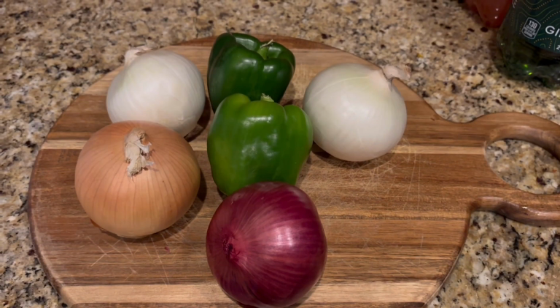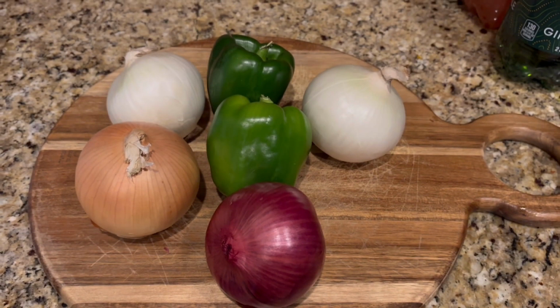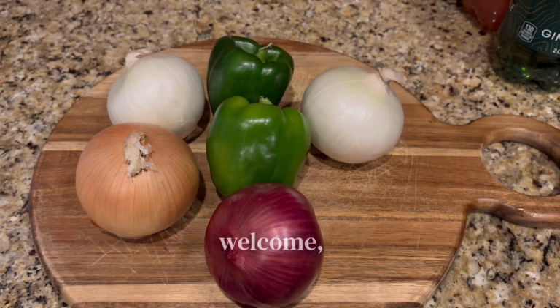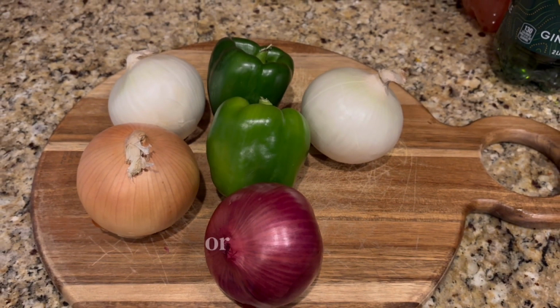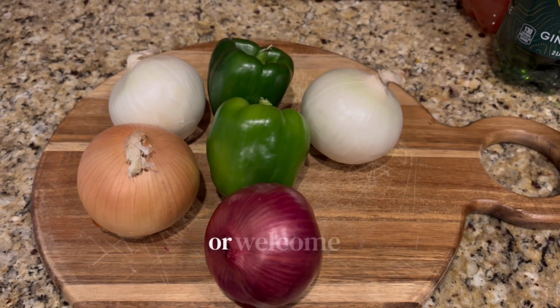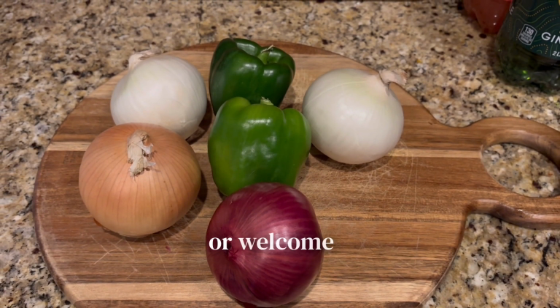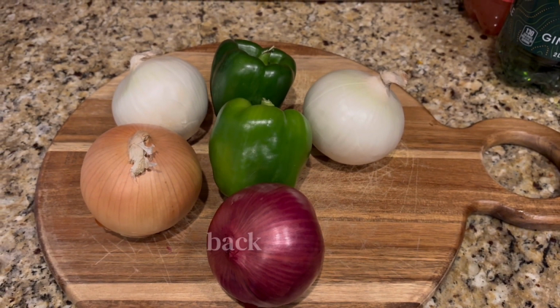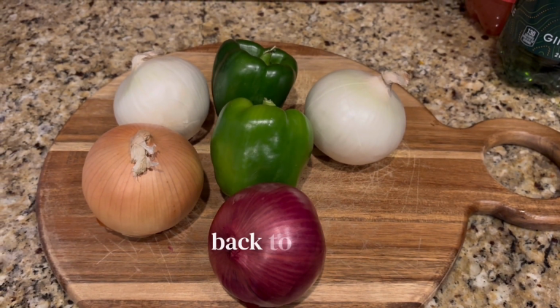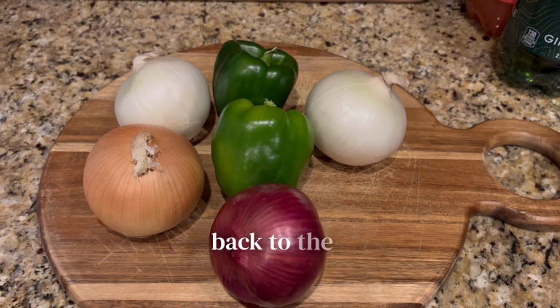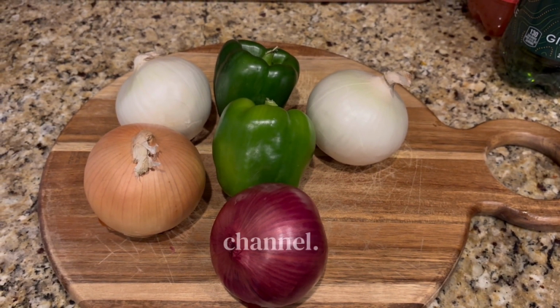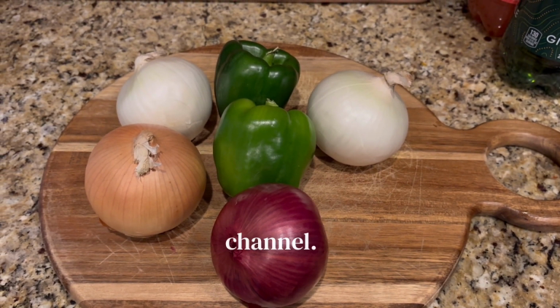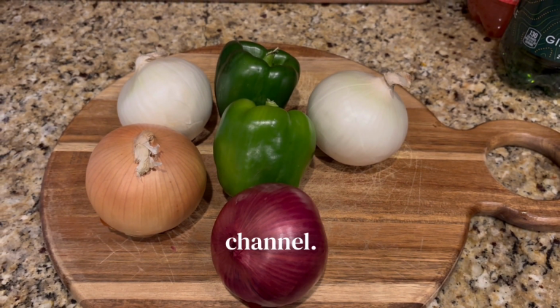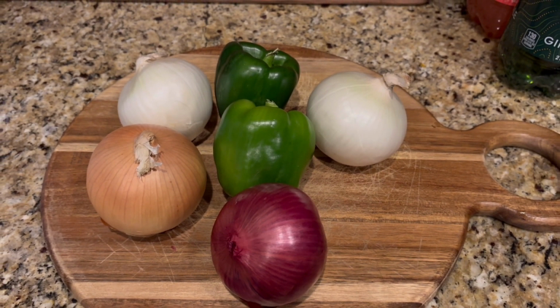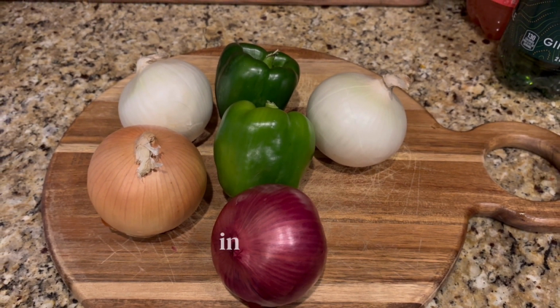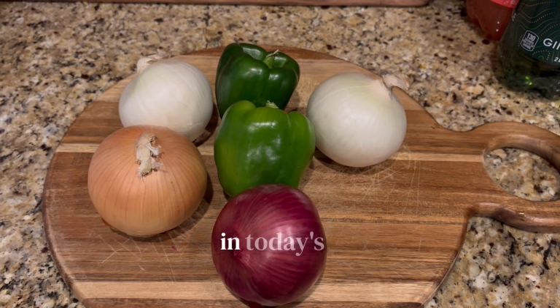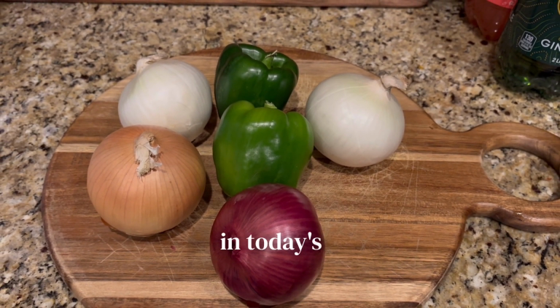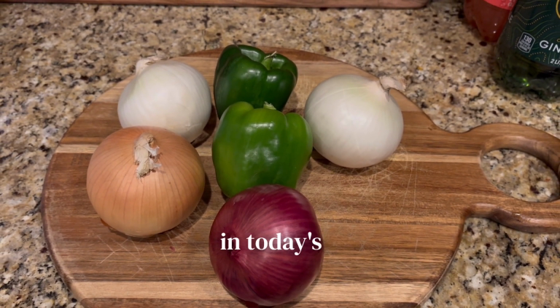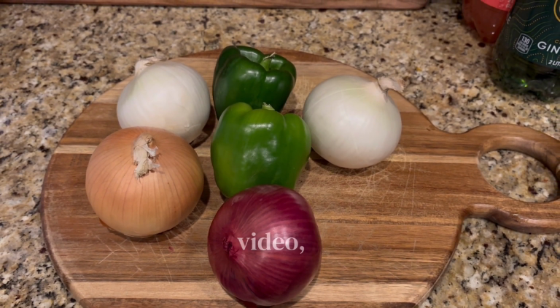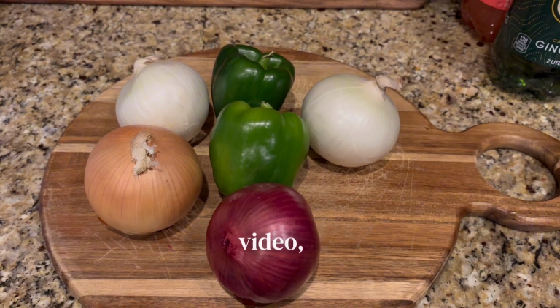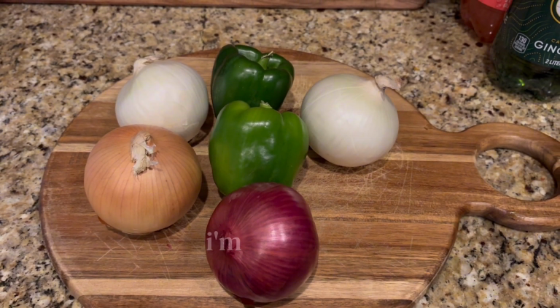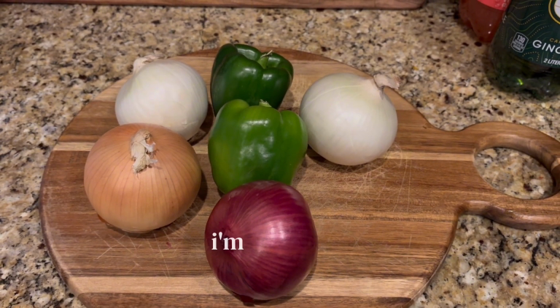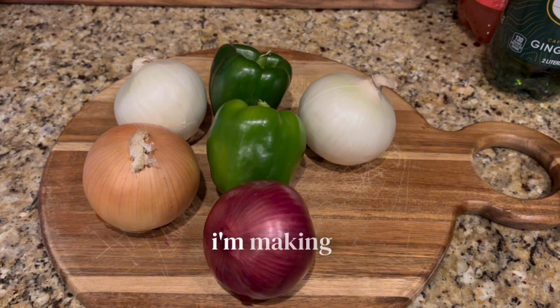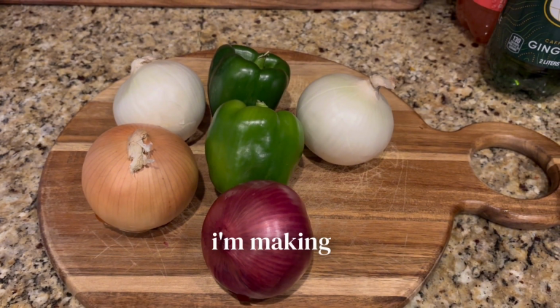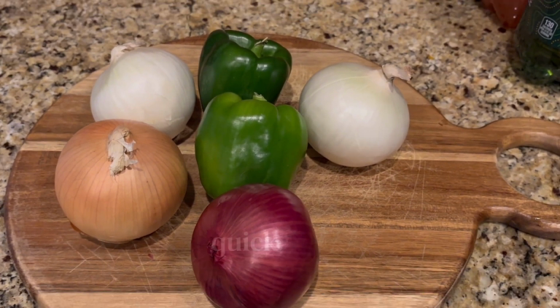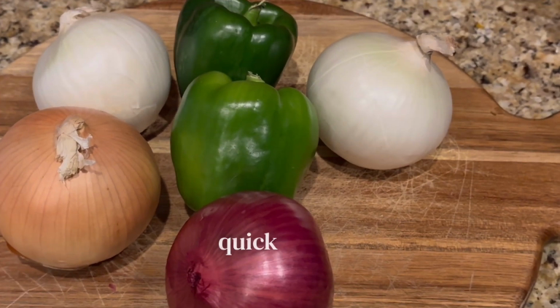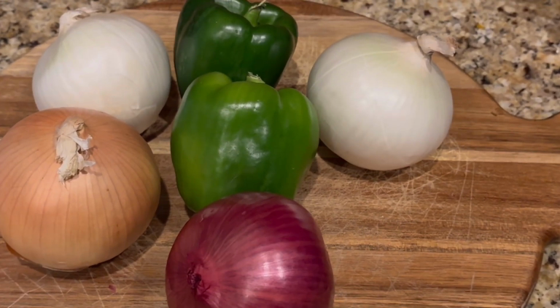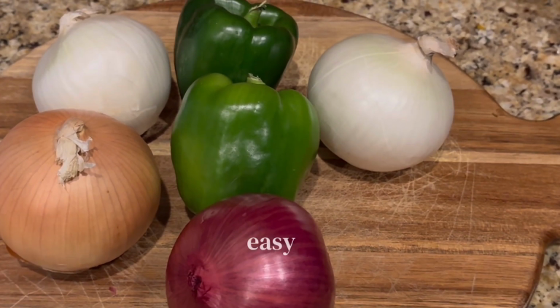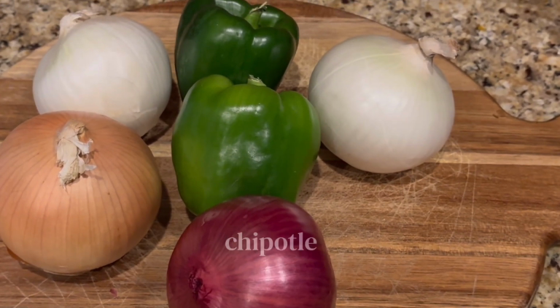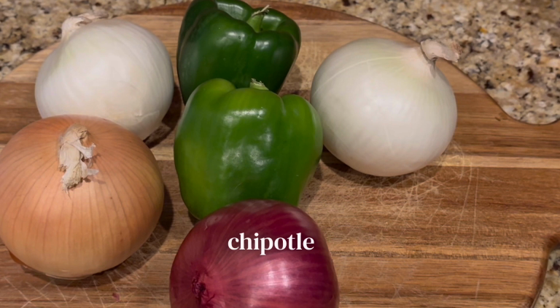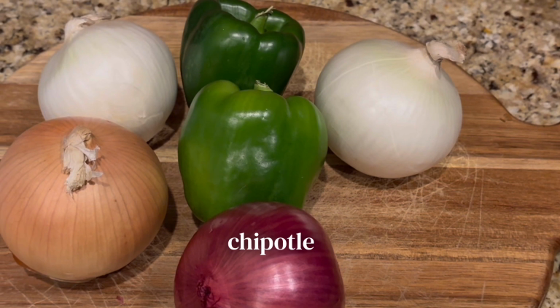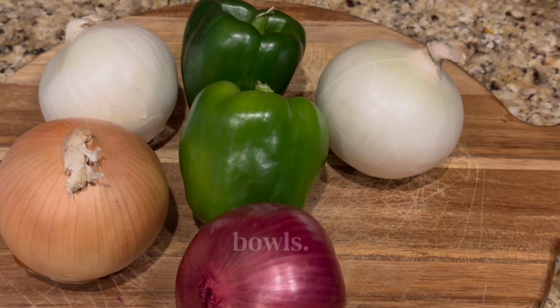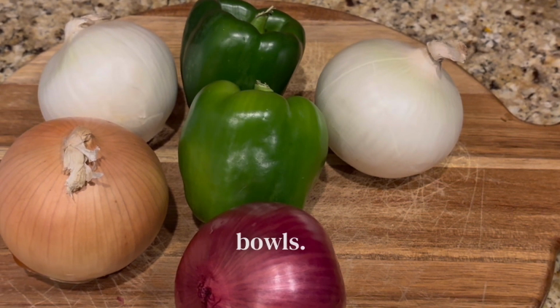Welcome, or welcome back to the channel. In today's video, I'm making quick and easy chipotle bowls.